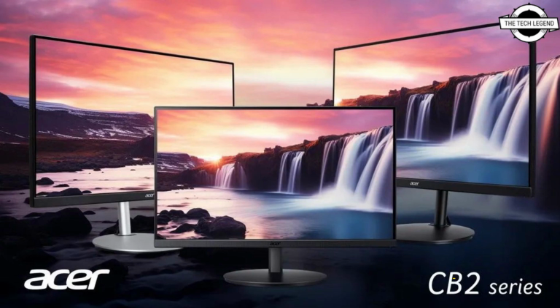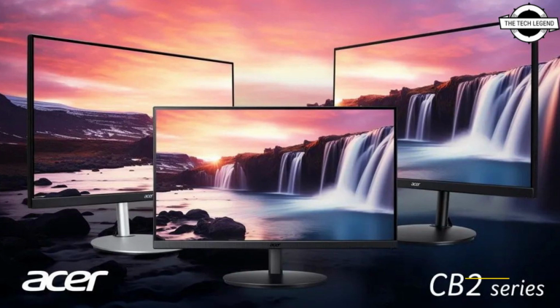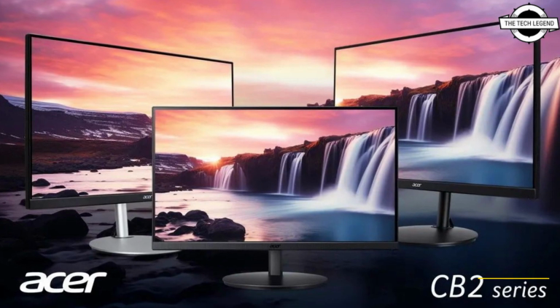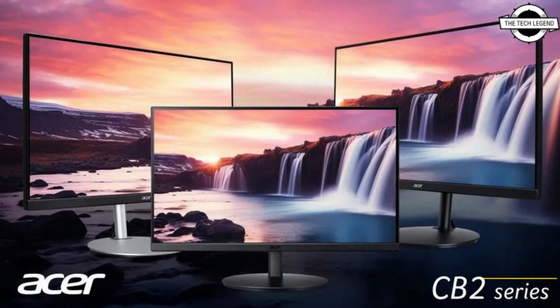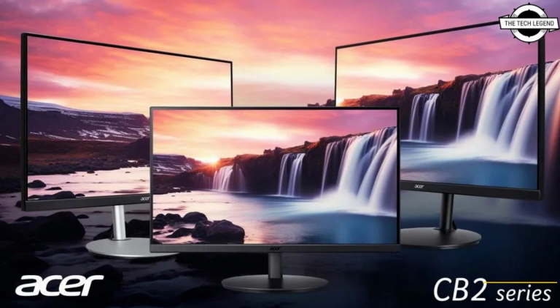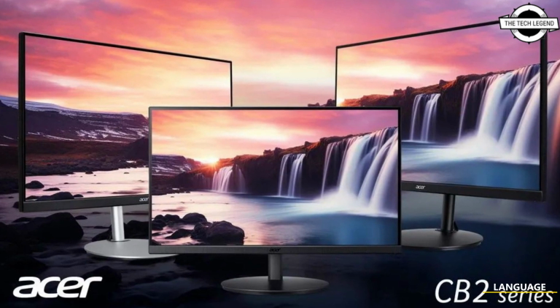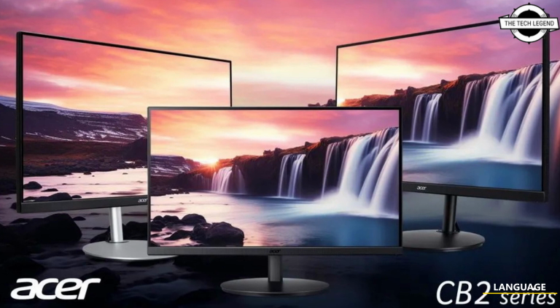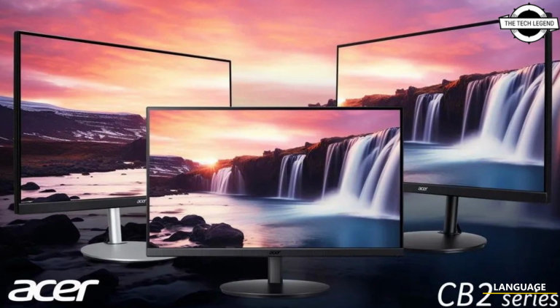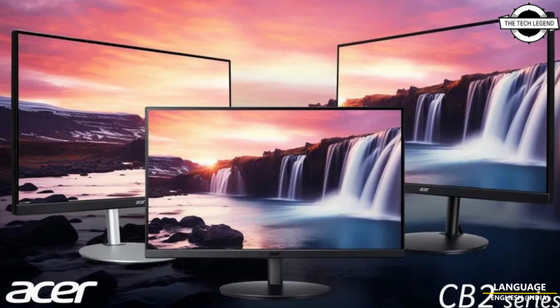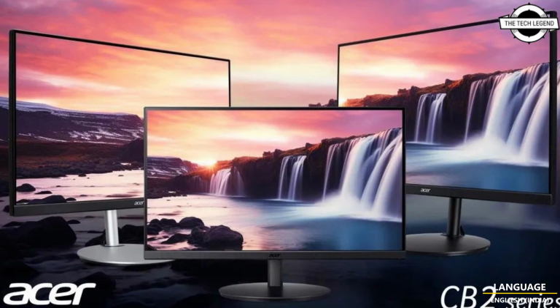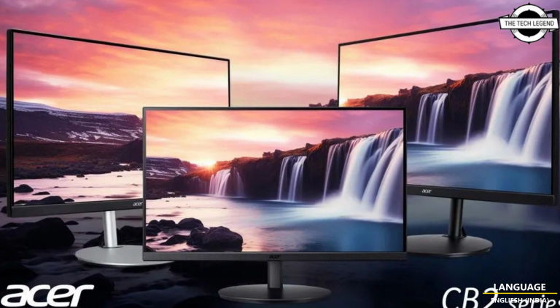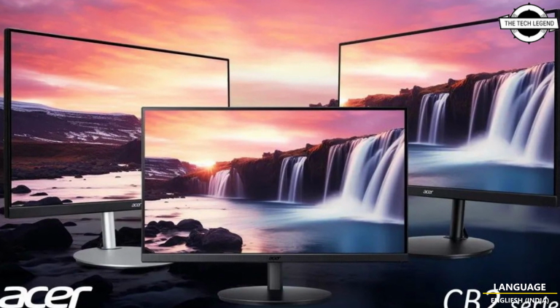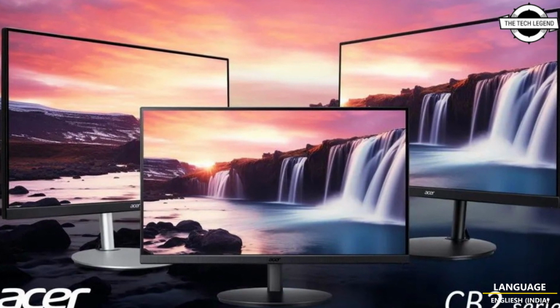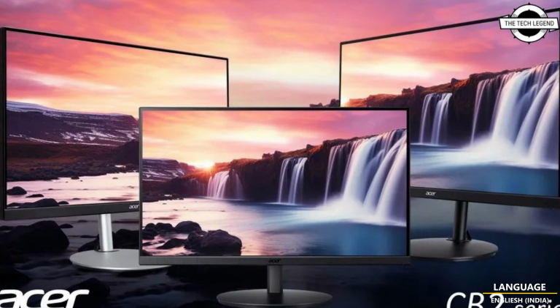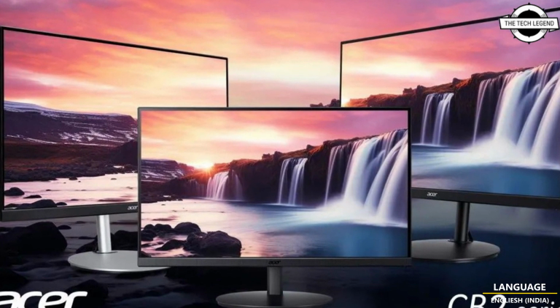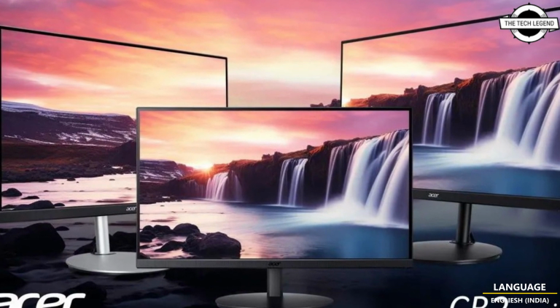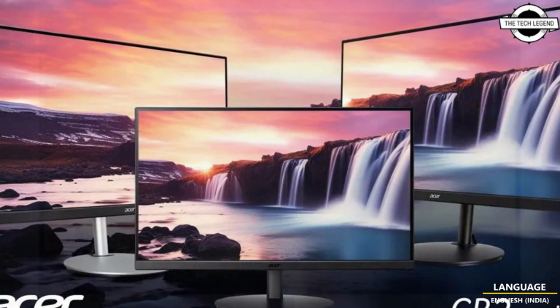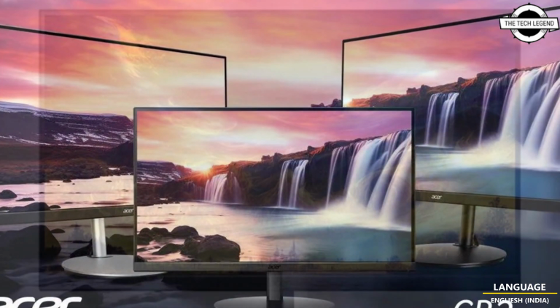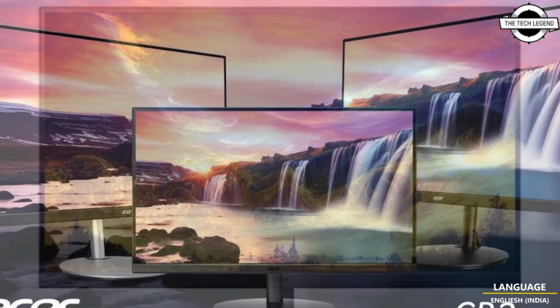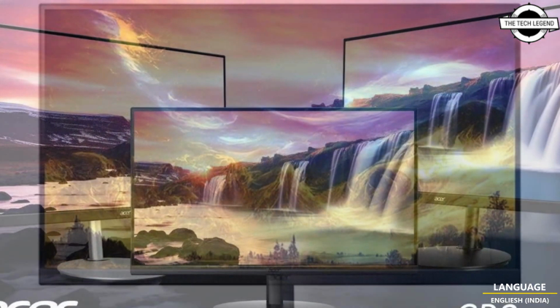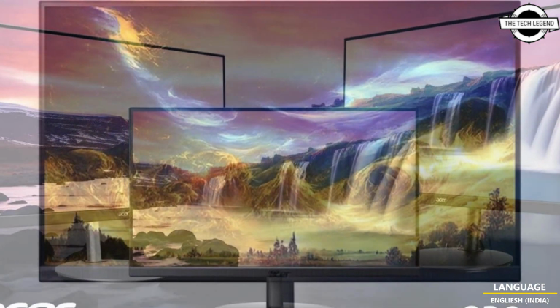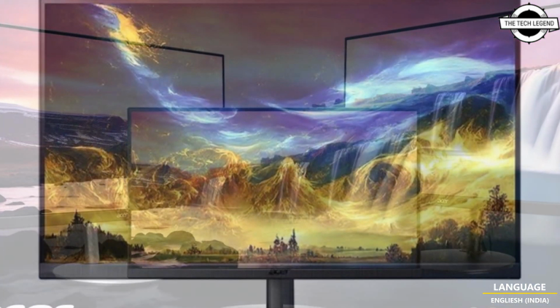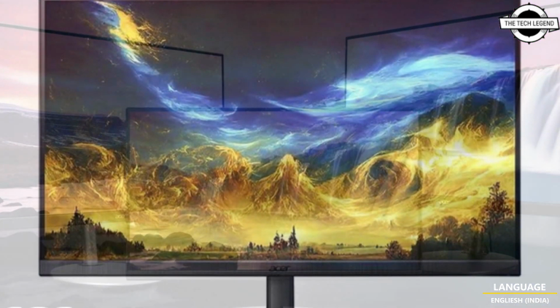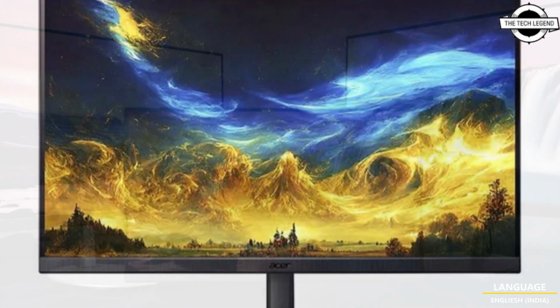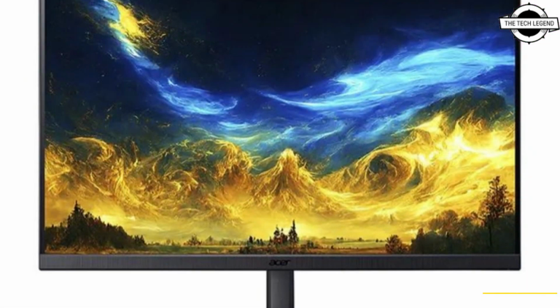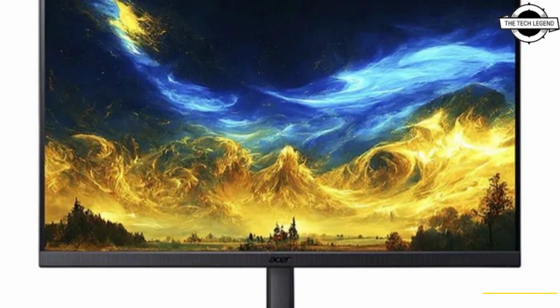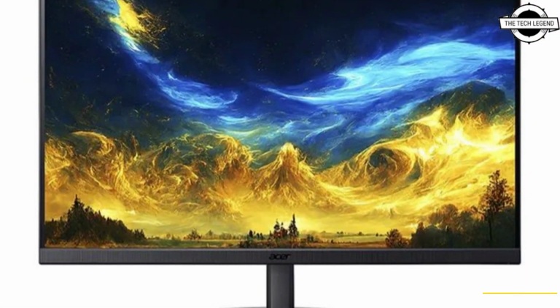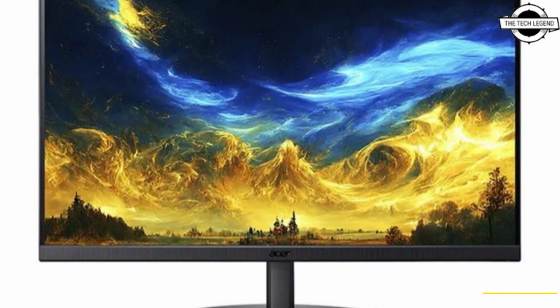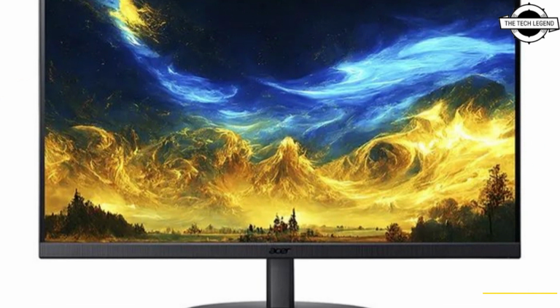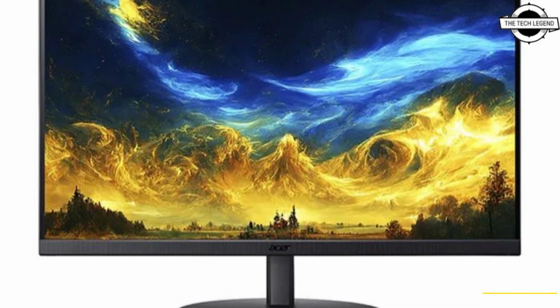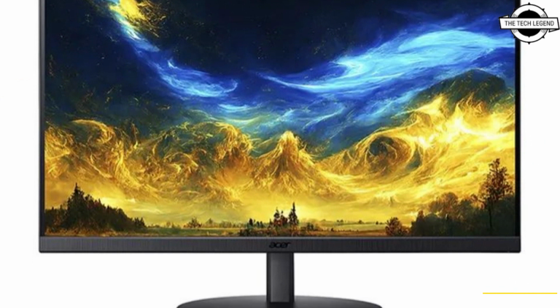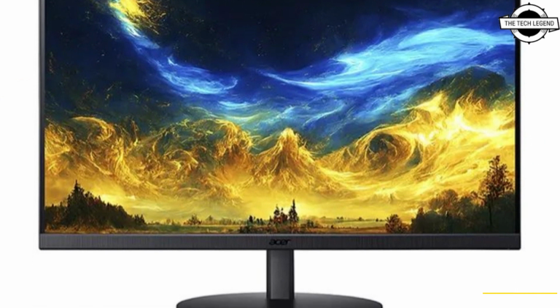Hello friends, welcome to the Titan channel. Today we talk about inserts for the IPS LCD display models.